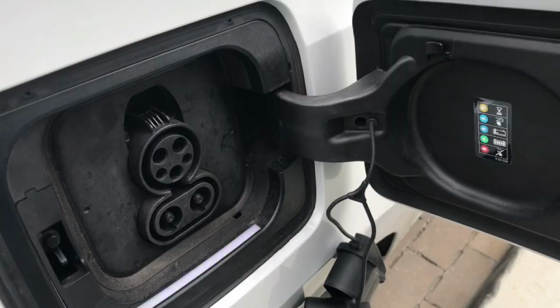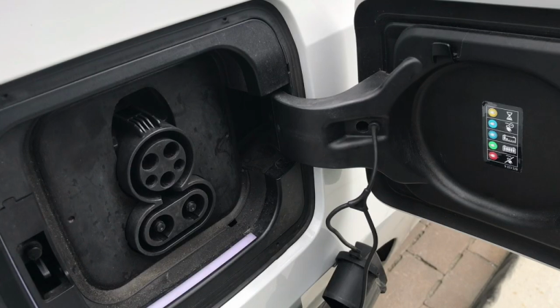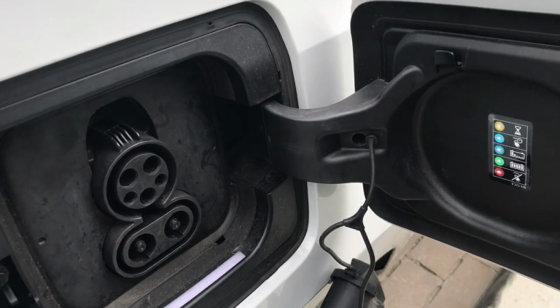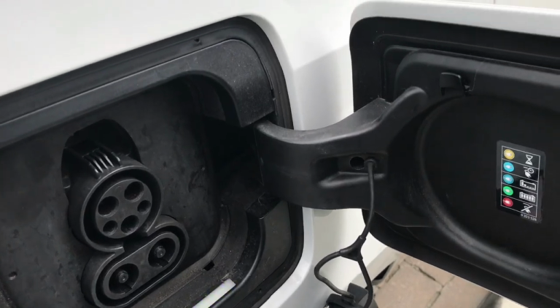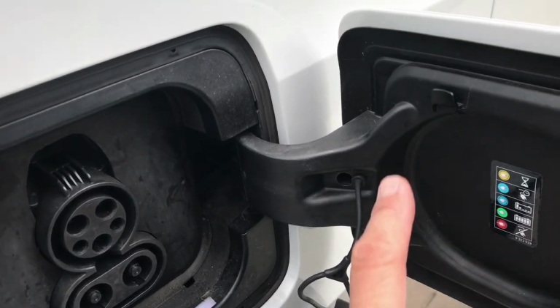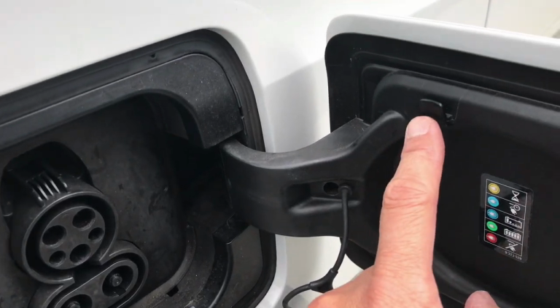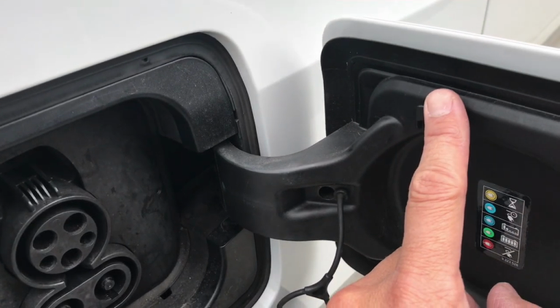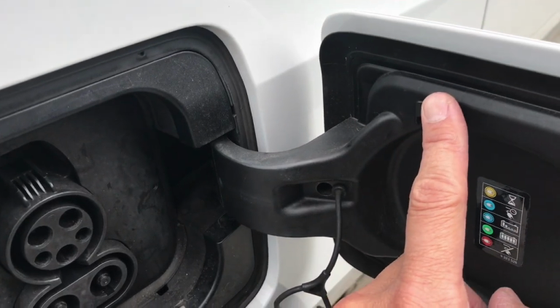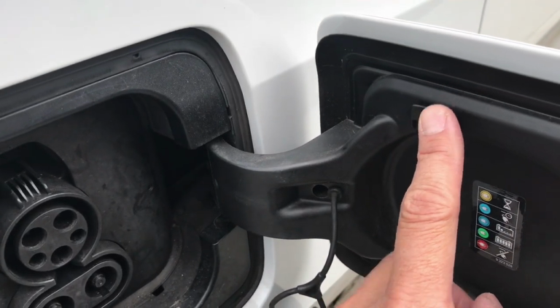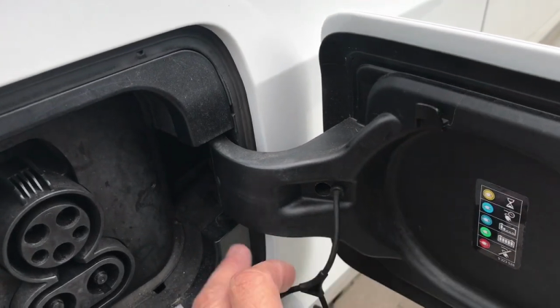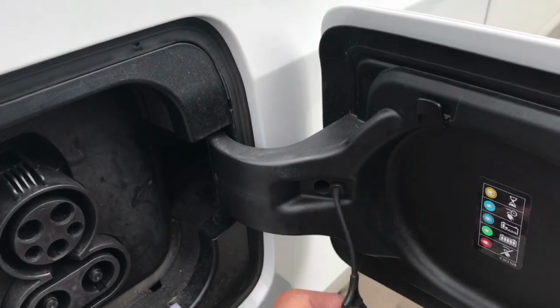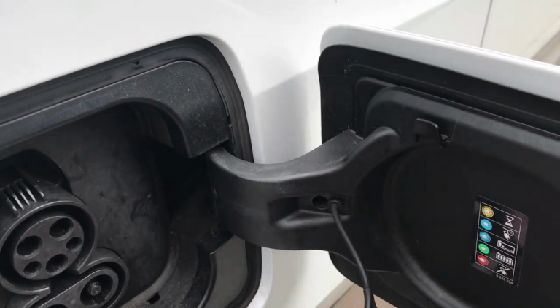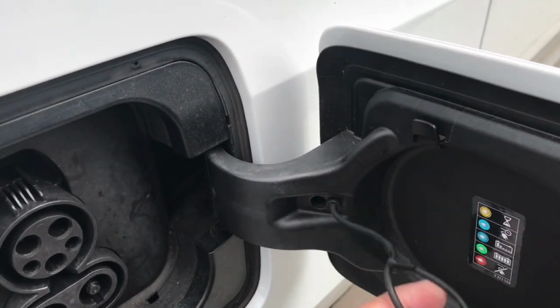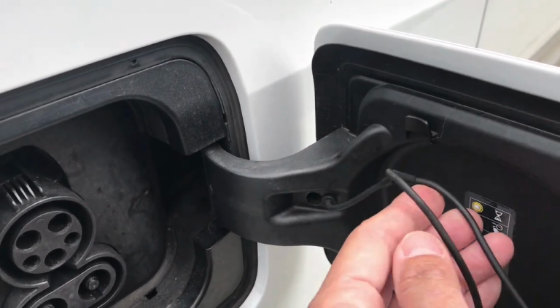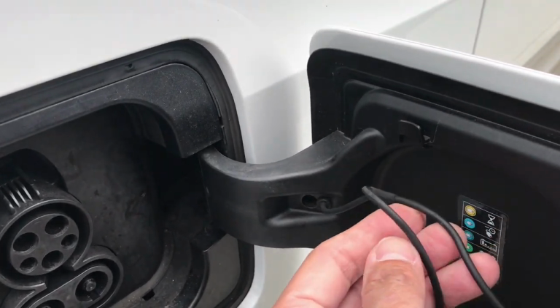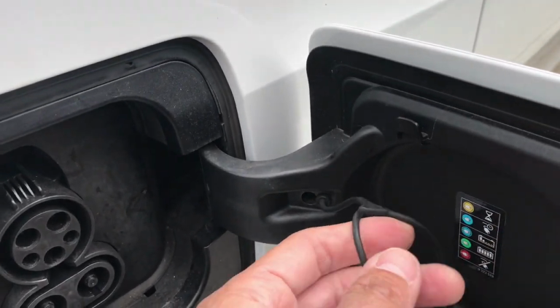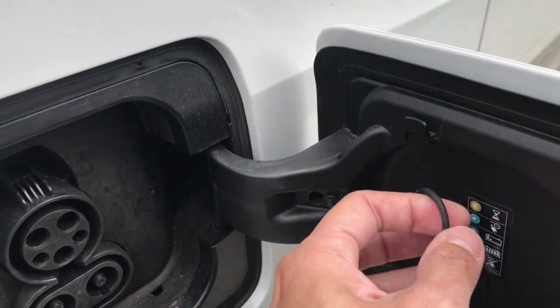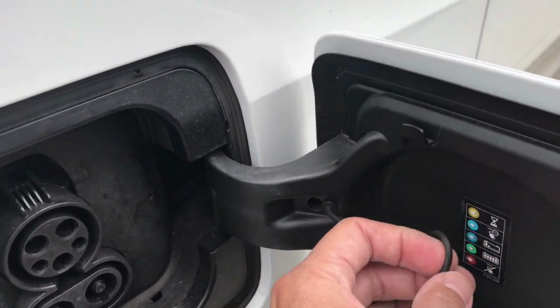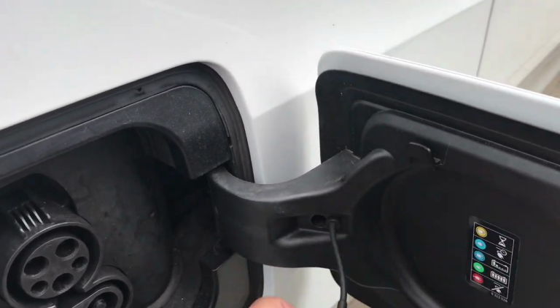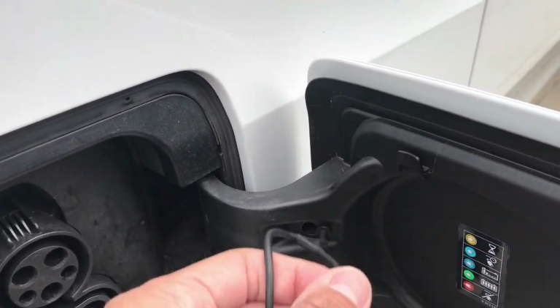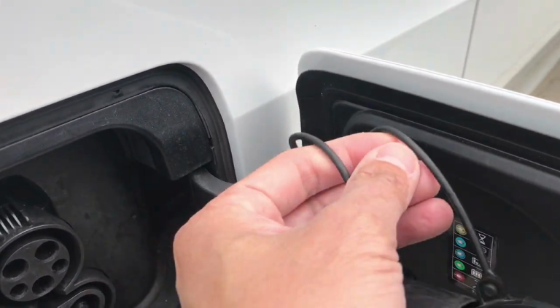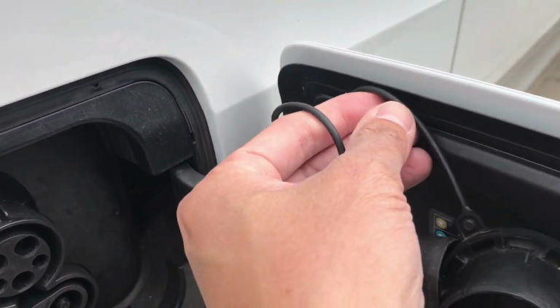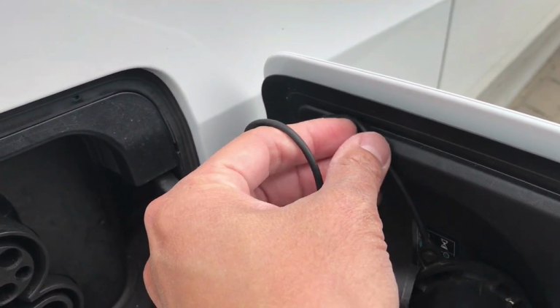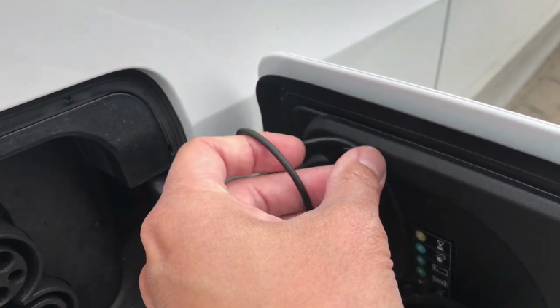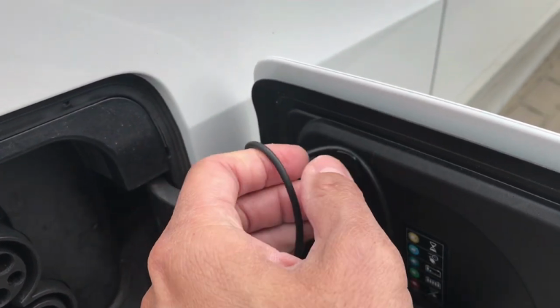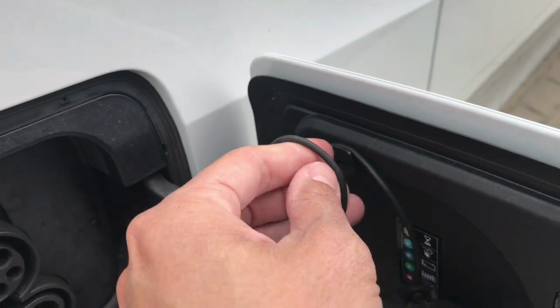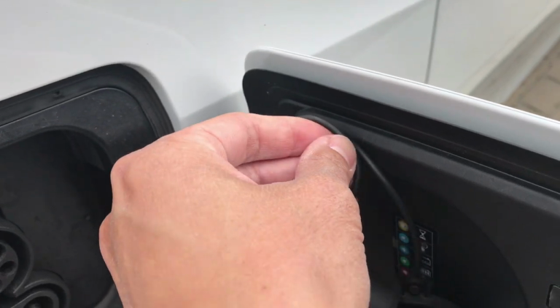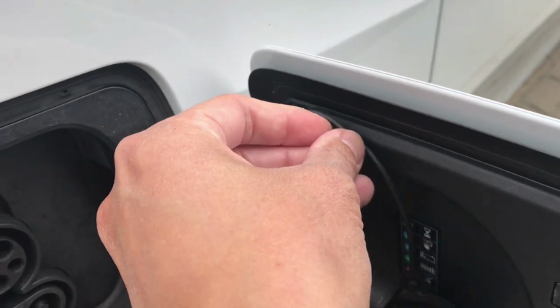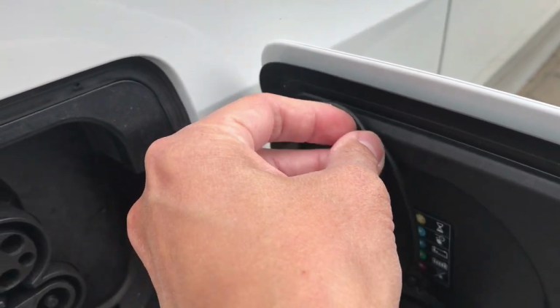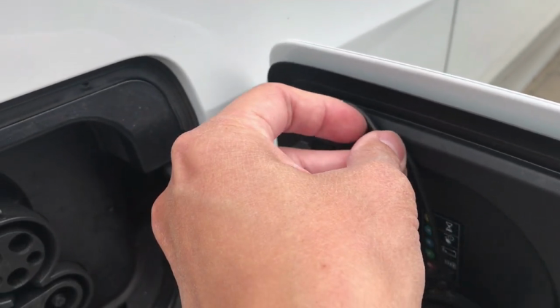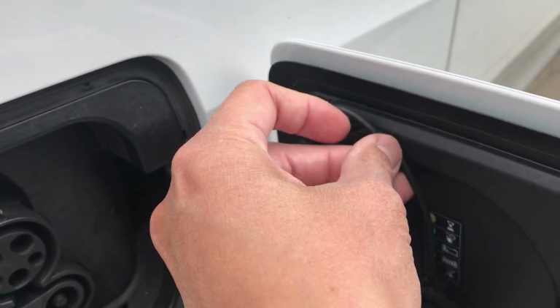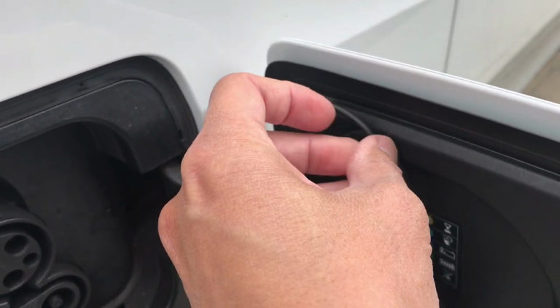Something you may not have noticed is this little hook. This hook is for you to hang the charging cables on so they're out of the way.